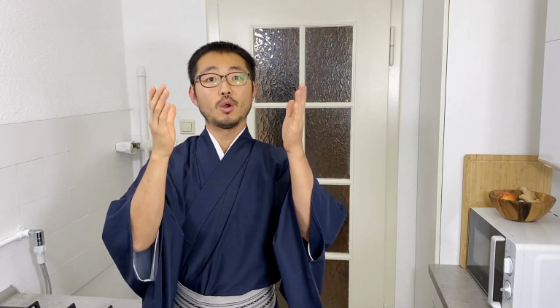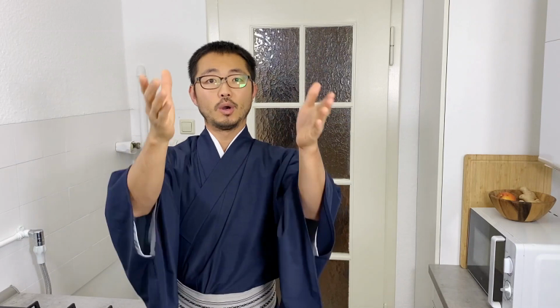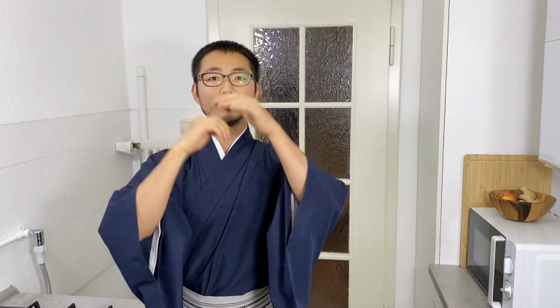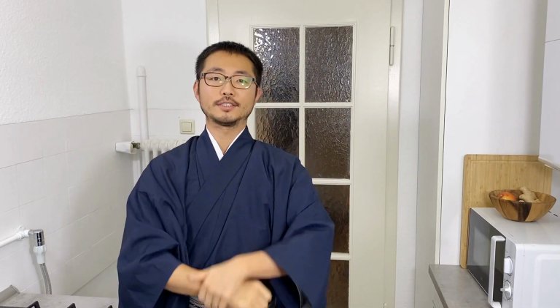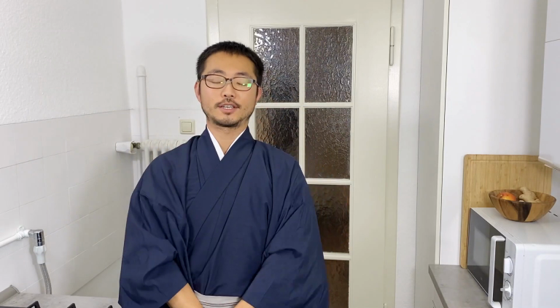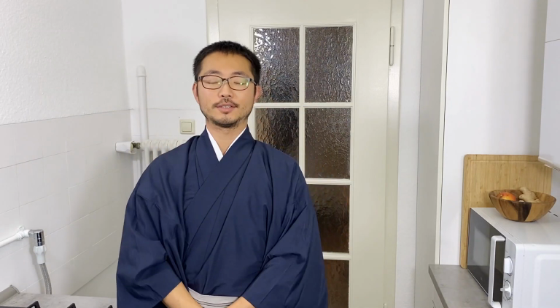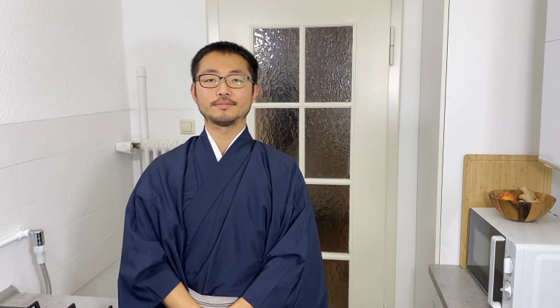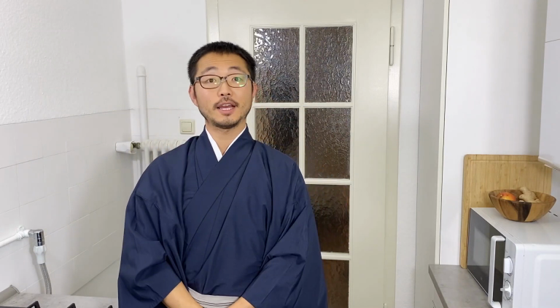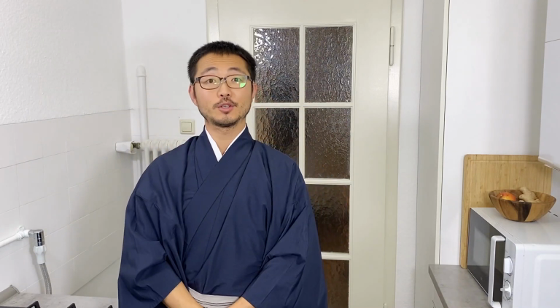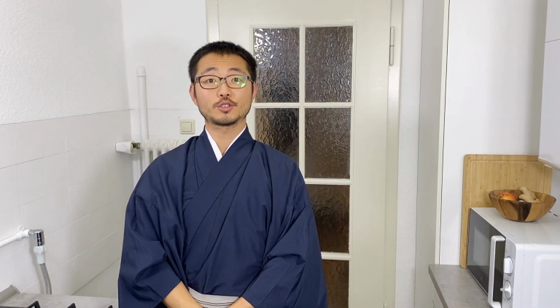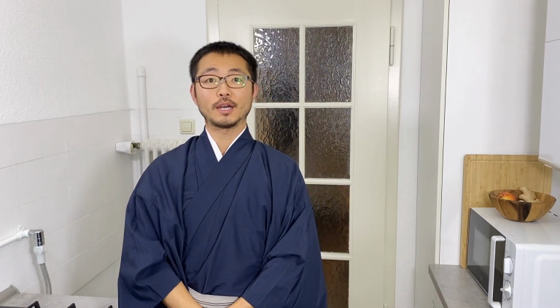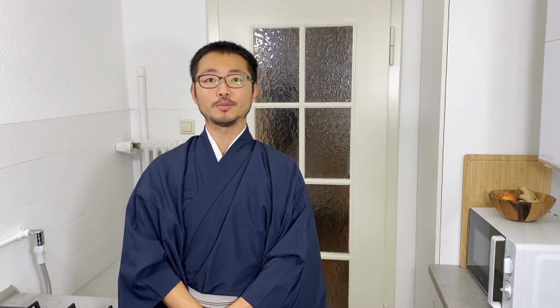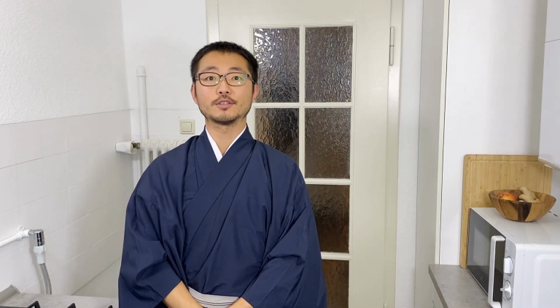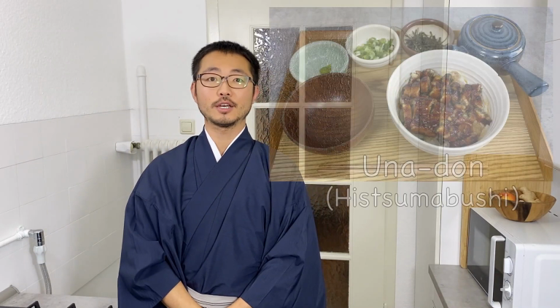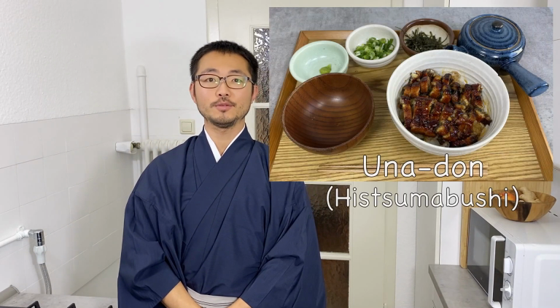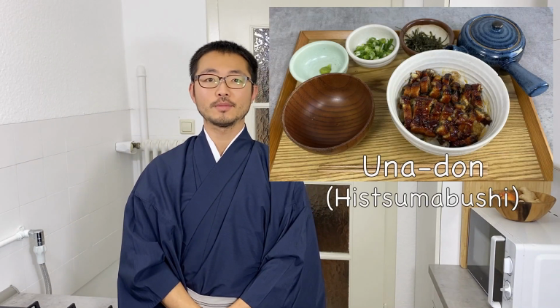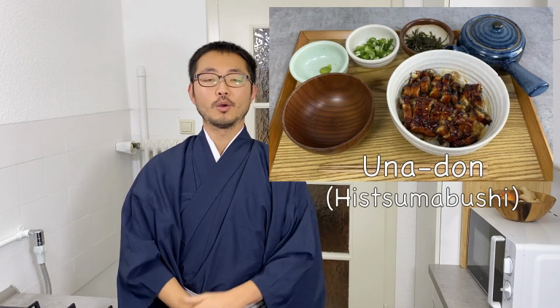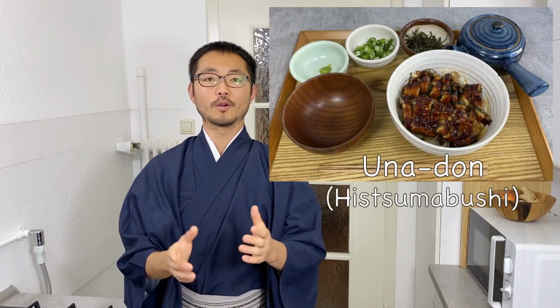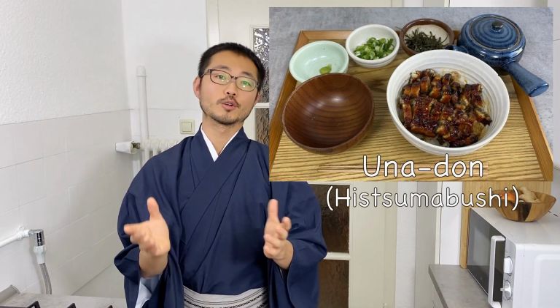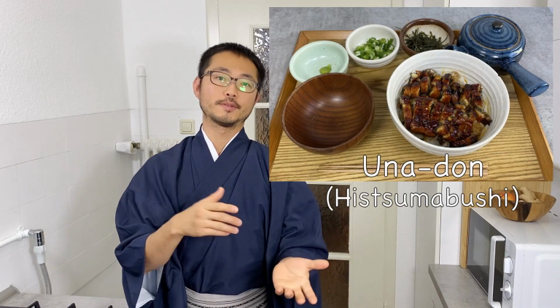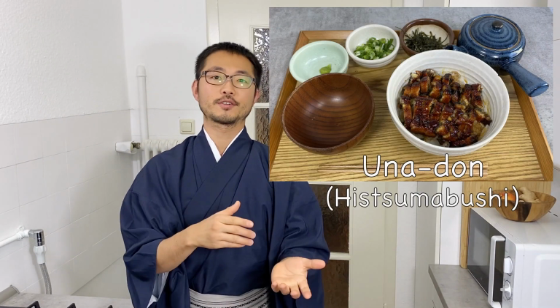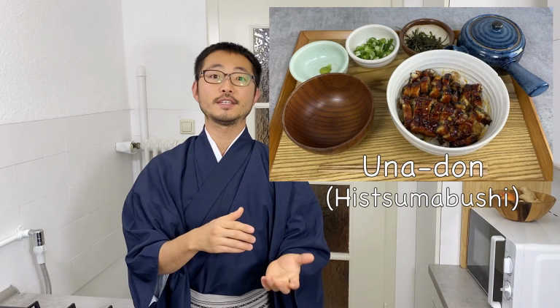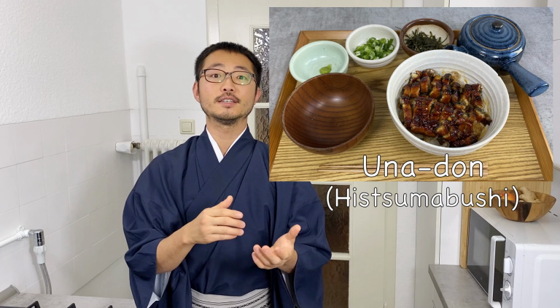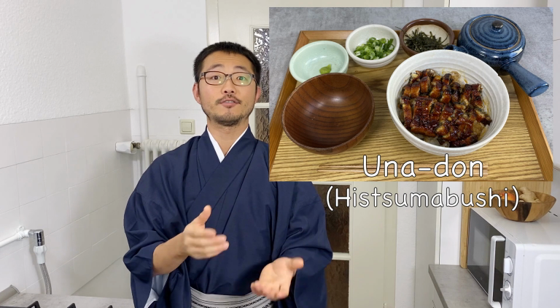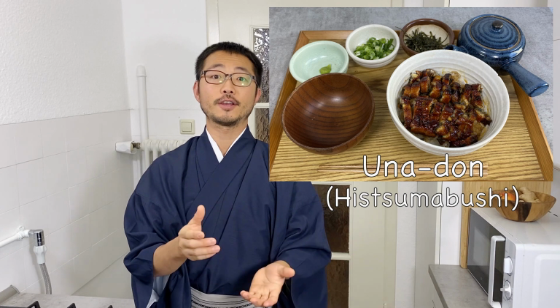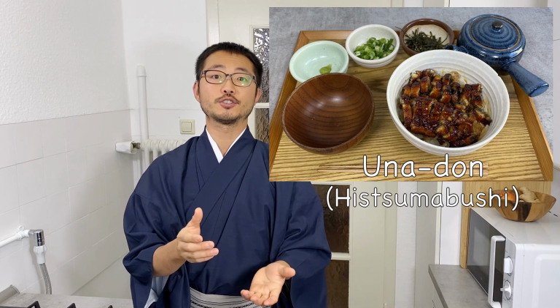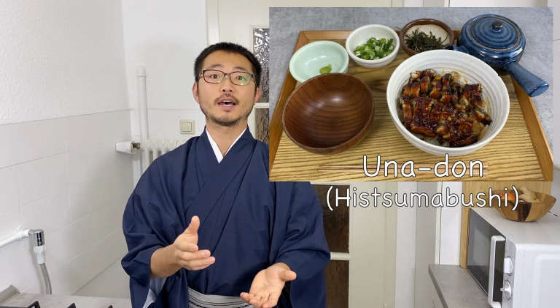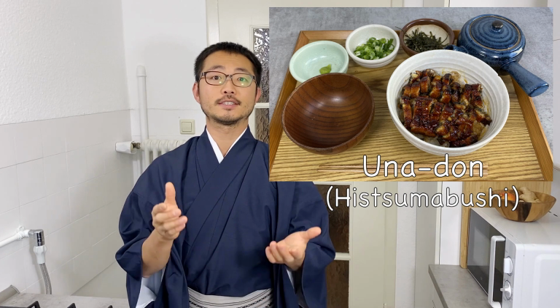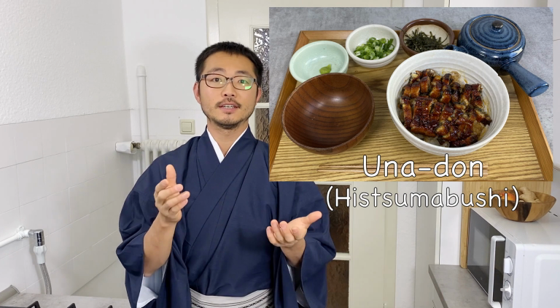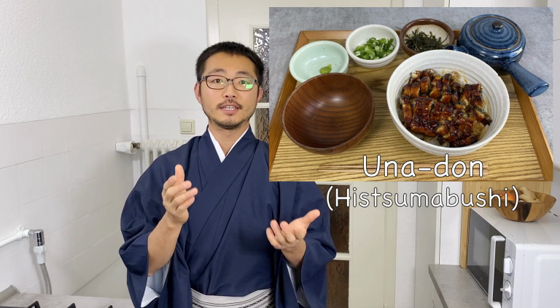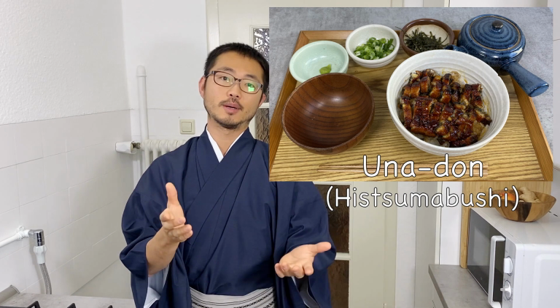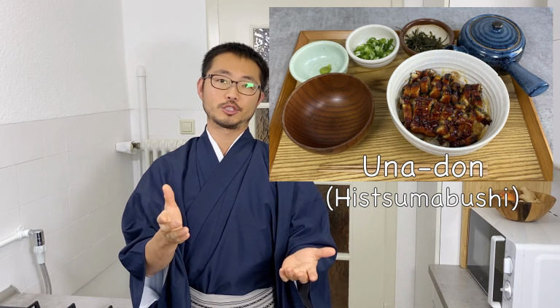Welcome to Taisho's Kitchen. Today I'm going to show you how to make unadon, or more specifically a variation of that called hitsumabushi.